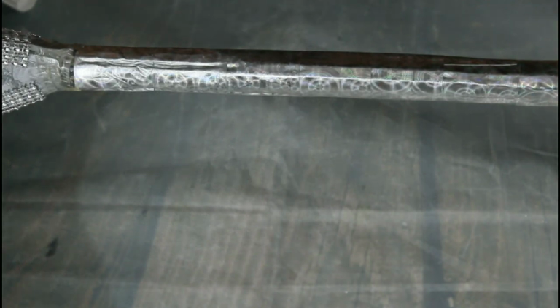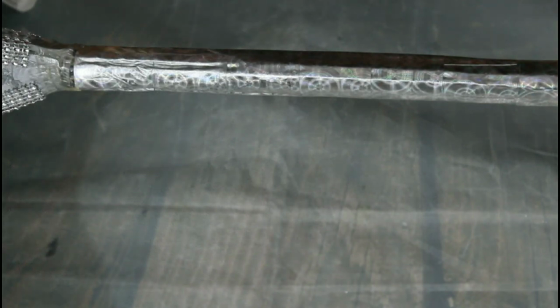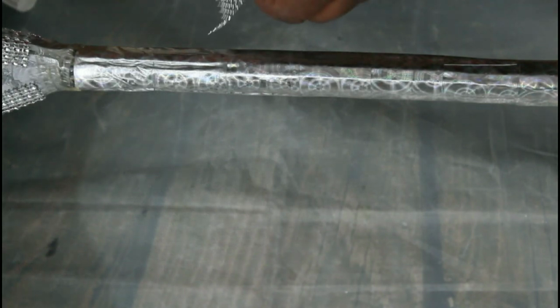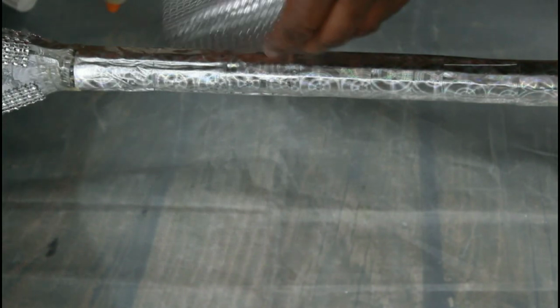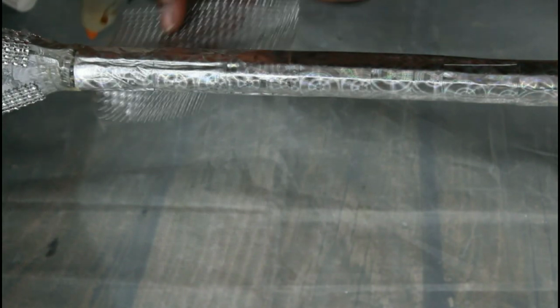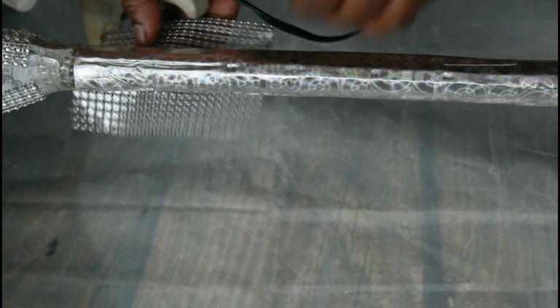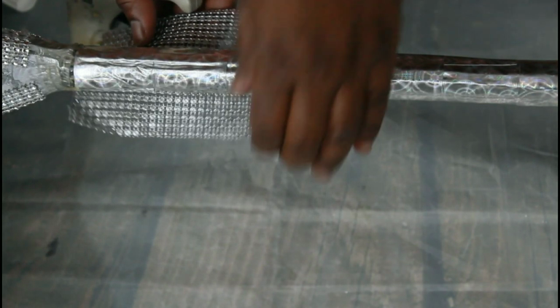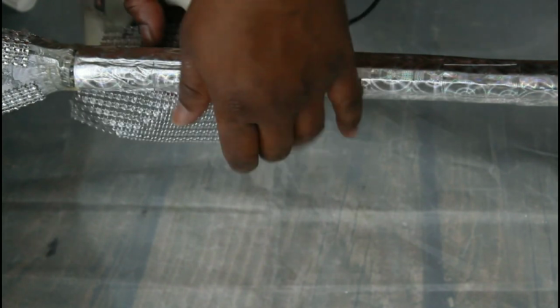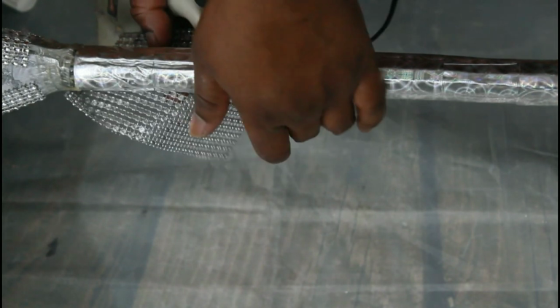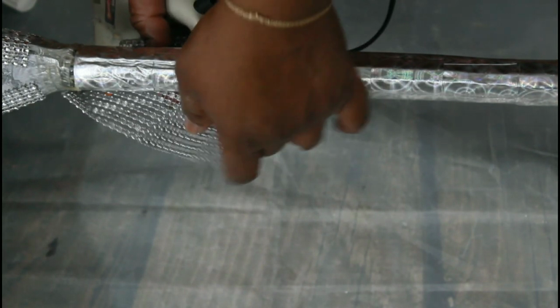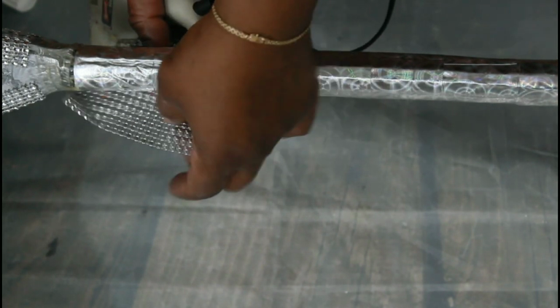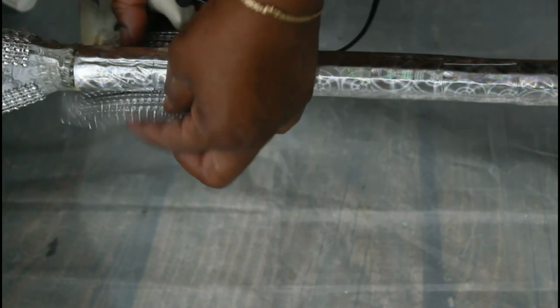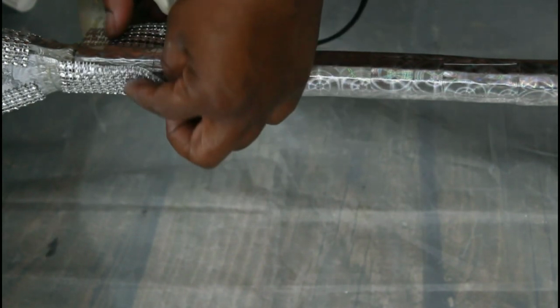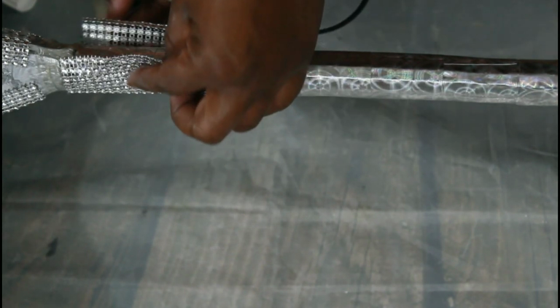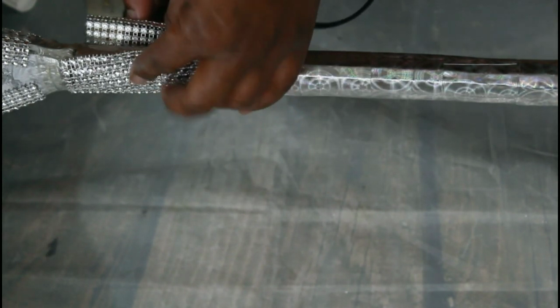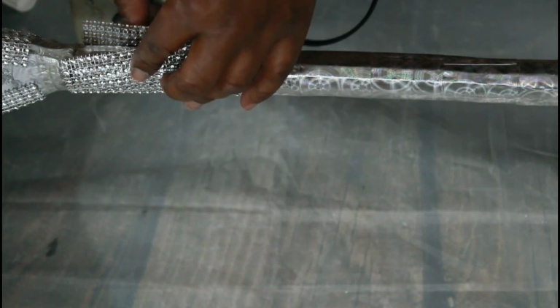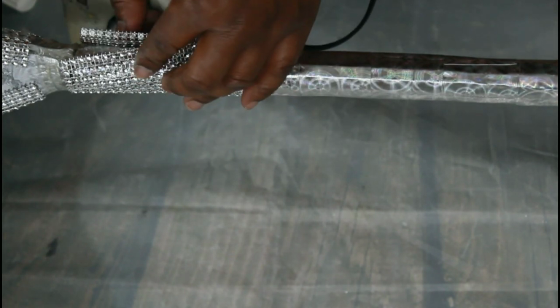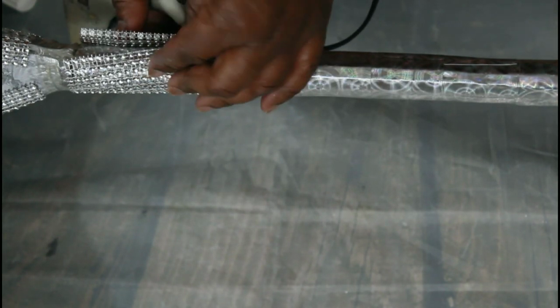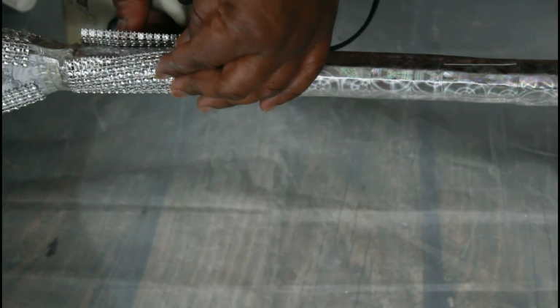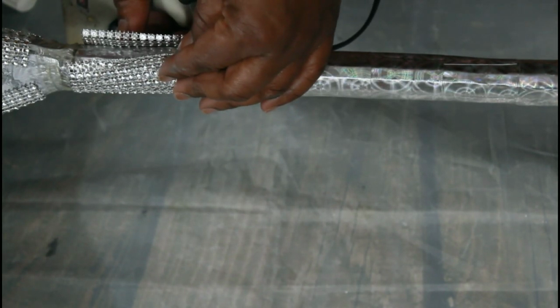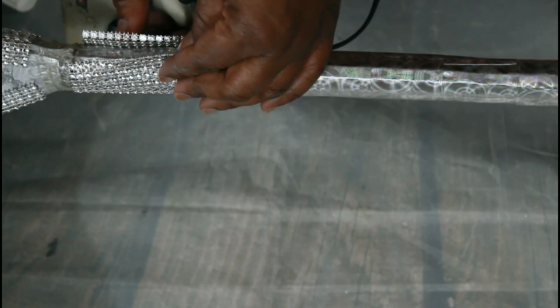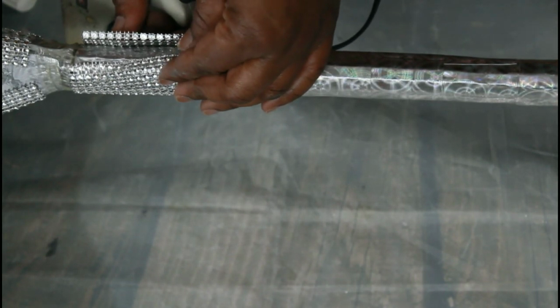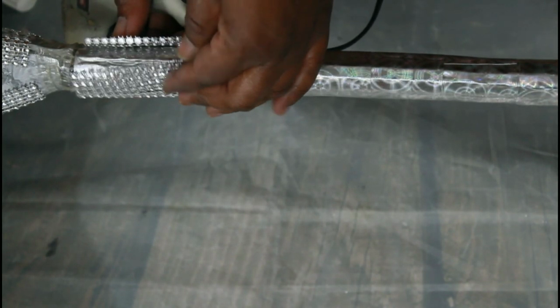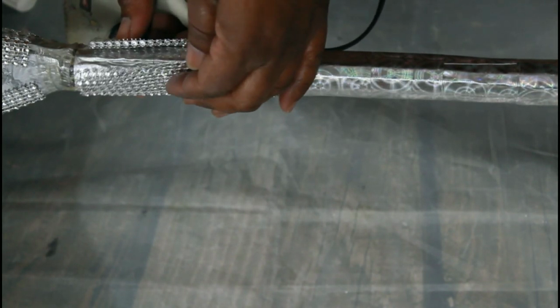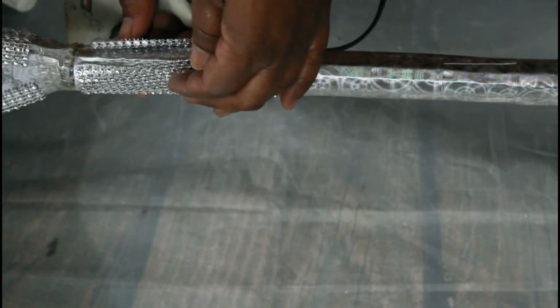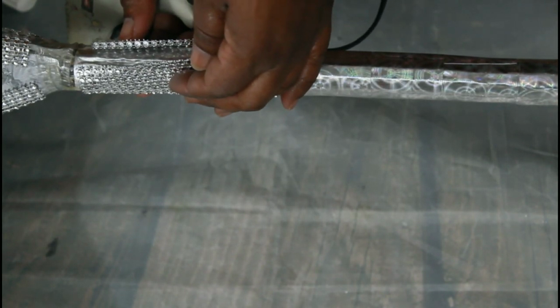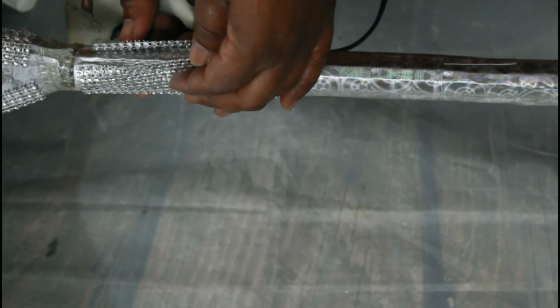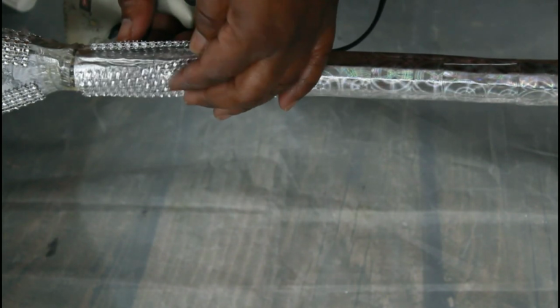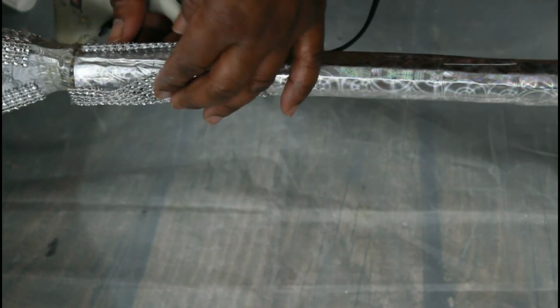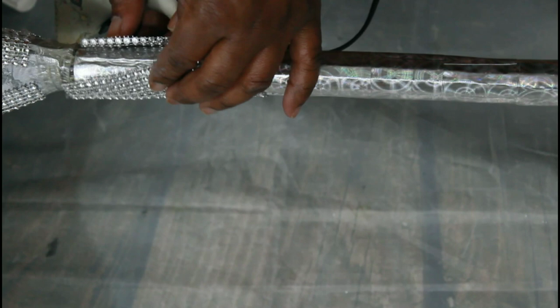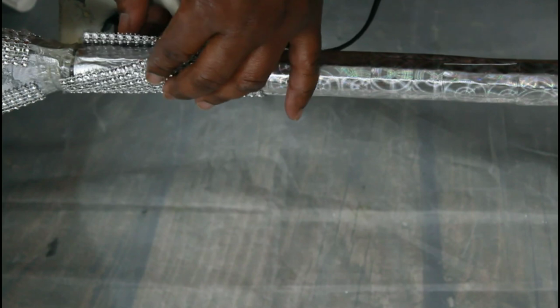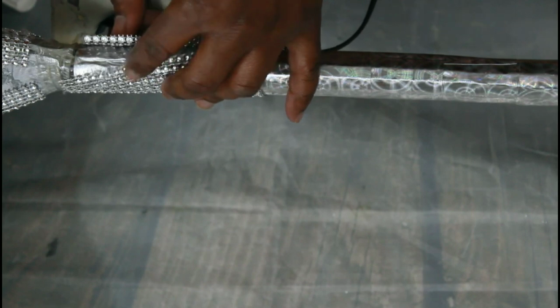I used bling wrap to go along the edges. I also went around the stem with my bling wrap.